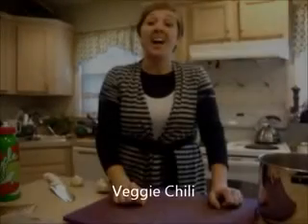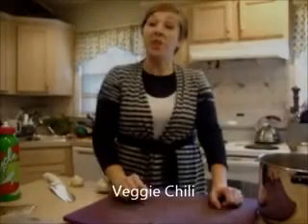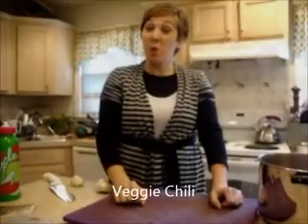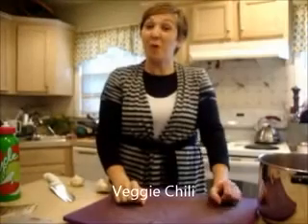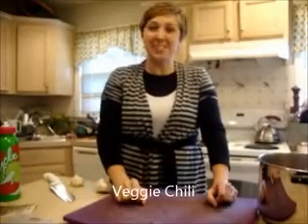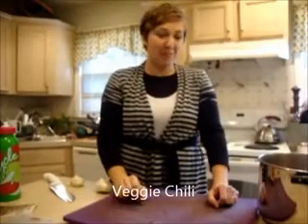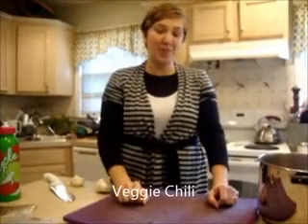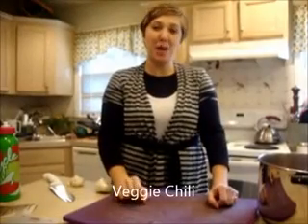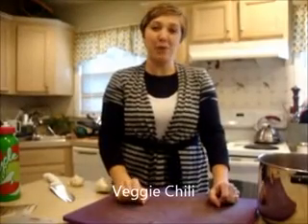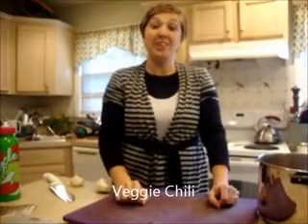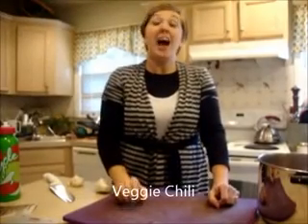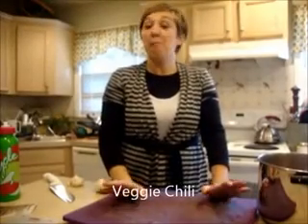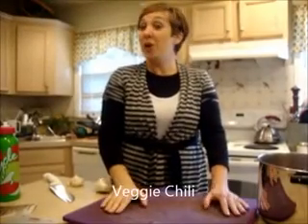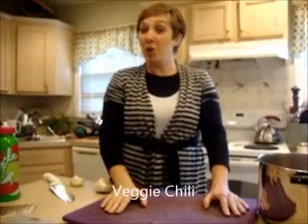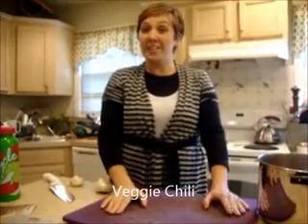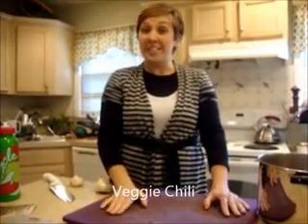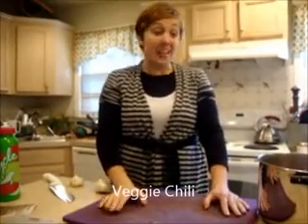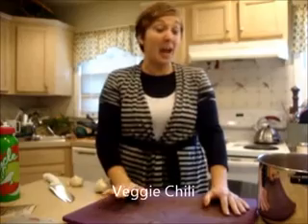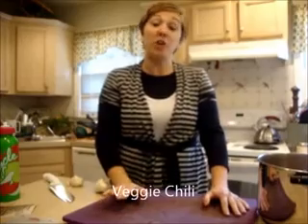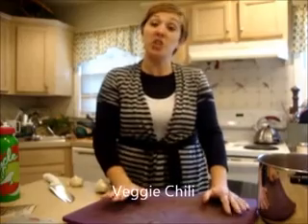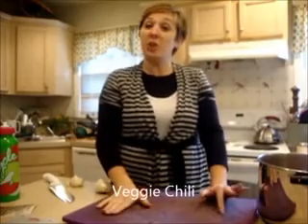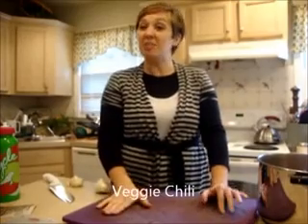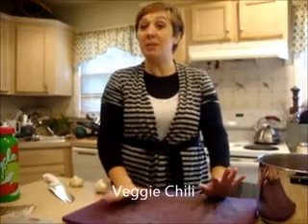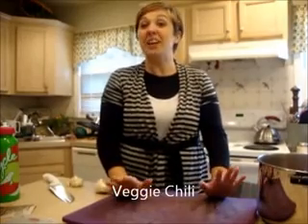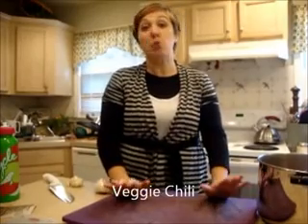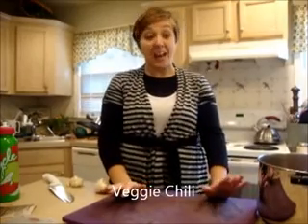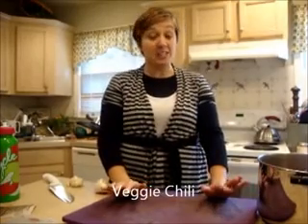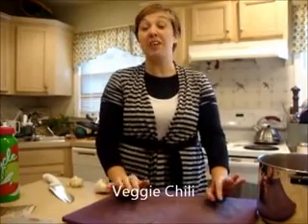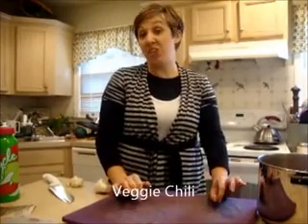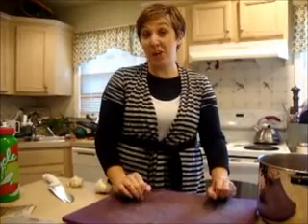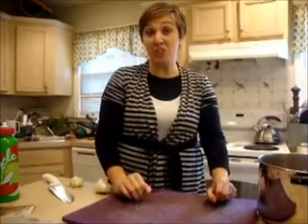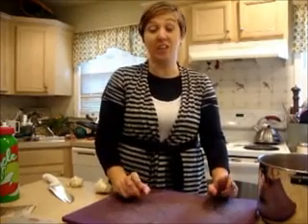Hello and welcome to Sing For Your Supper. I'm Mara Norris and today I'm going to show you how to make a great vegetarian chili.